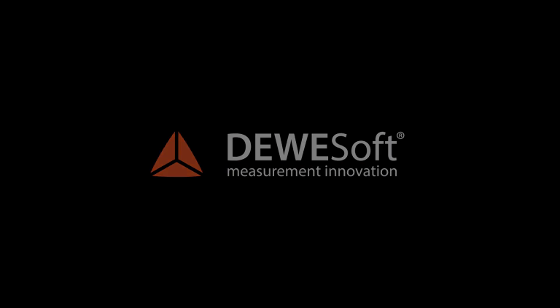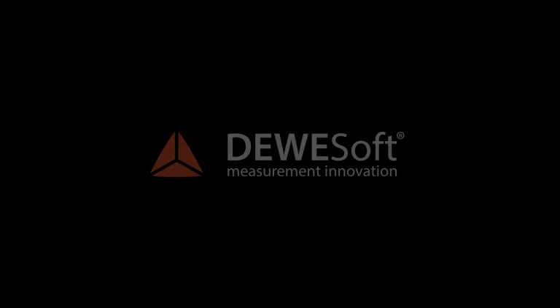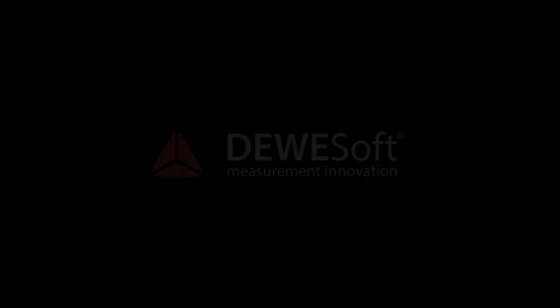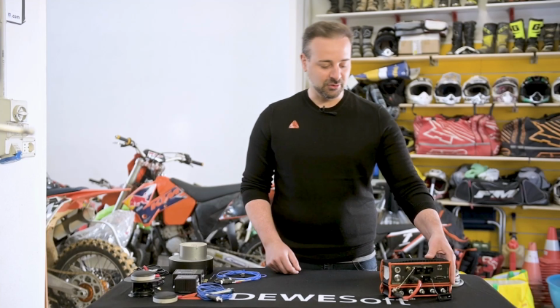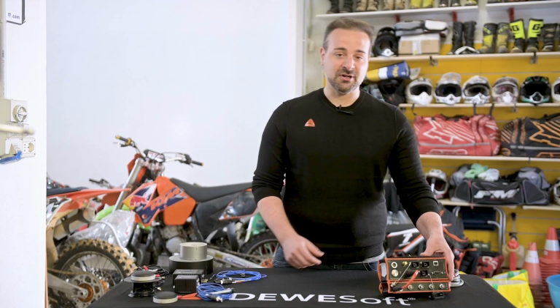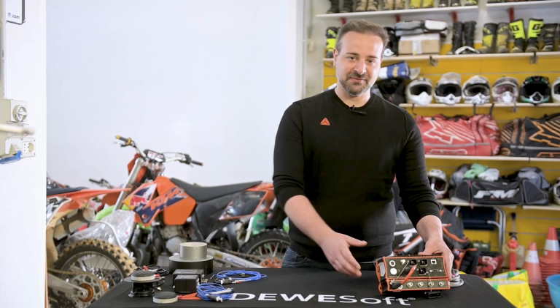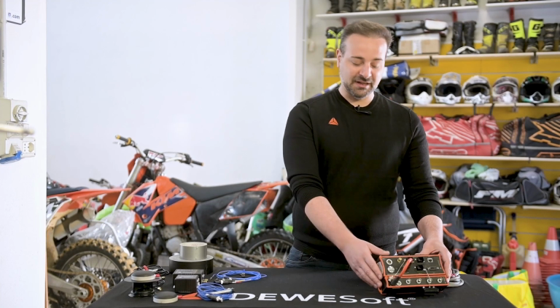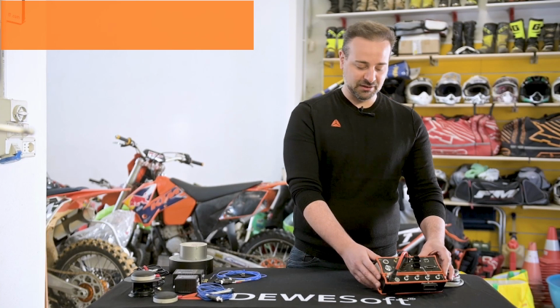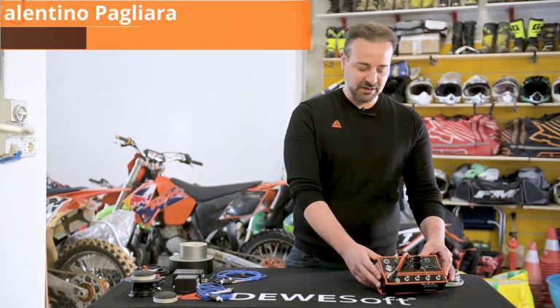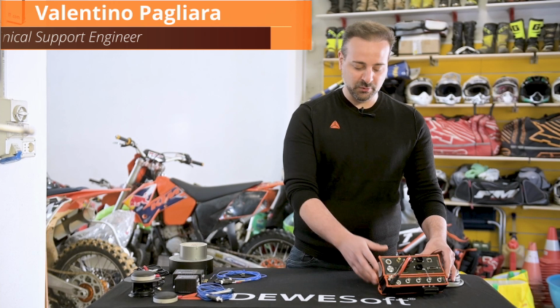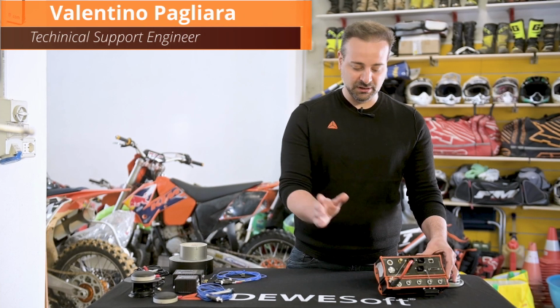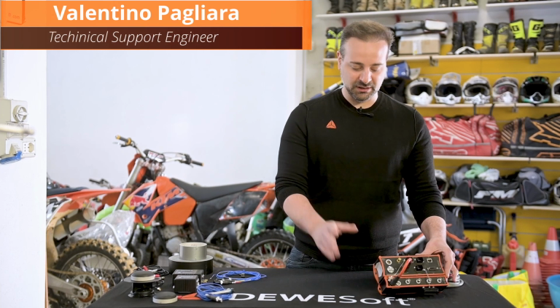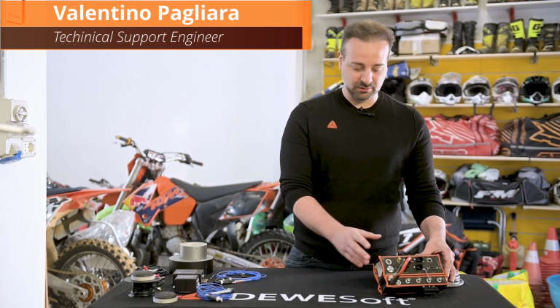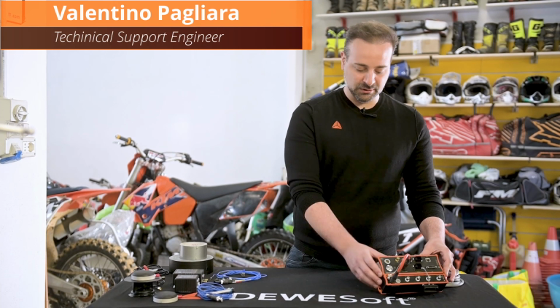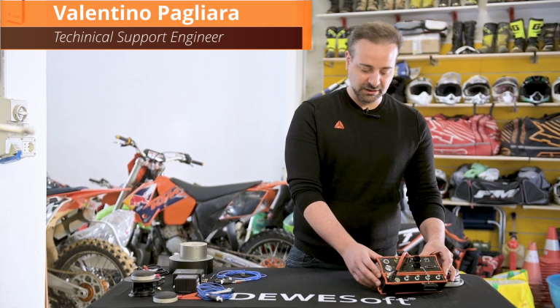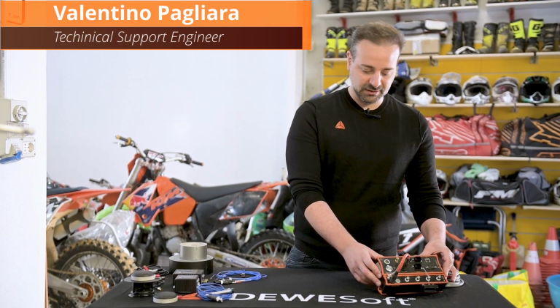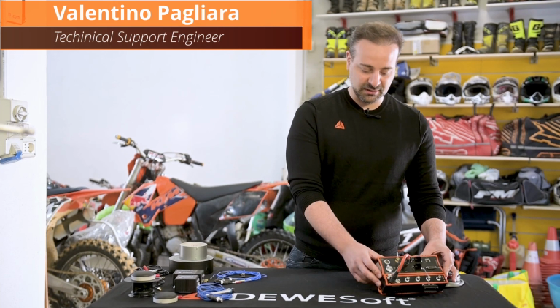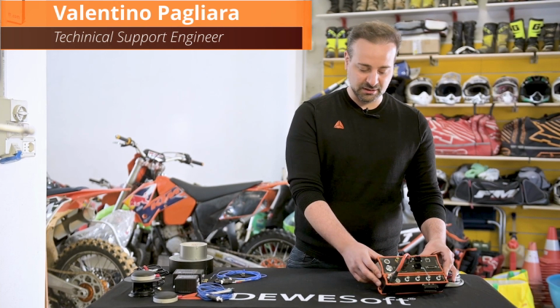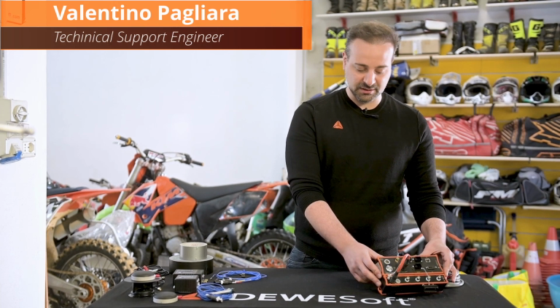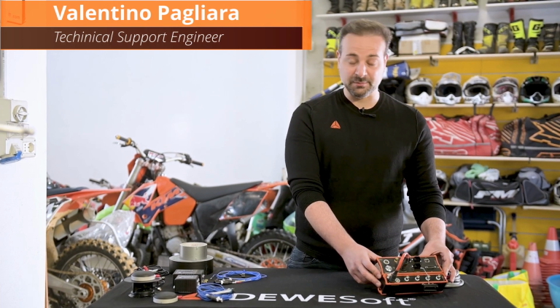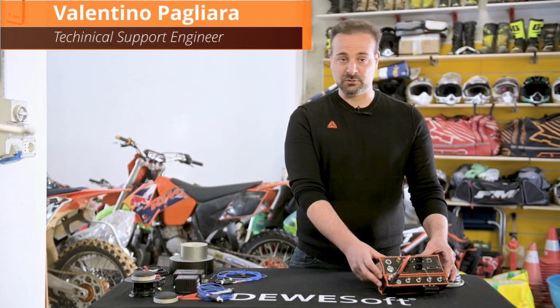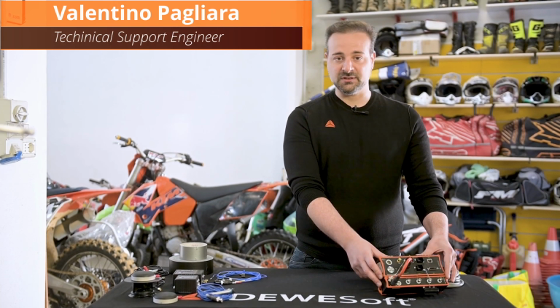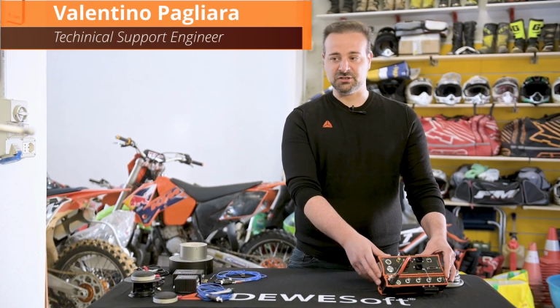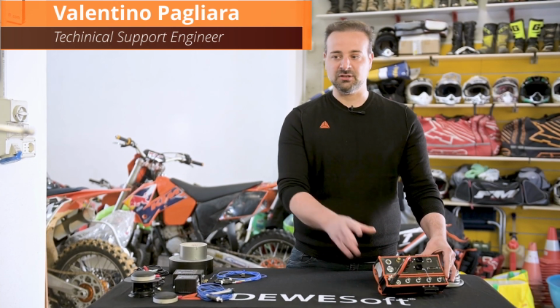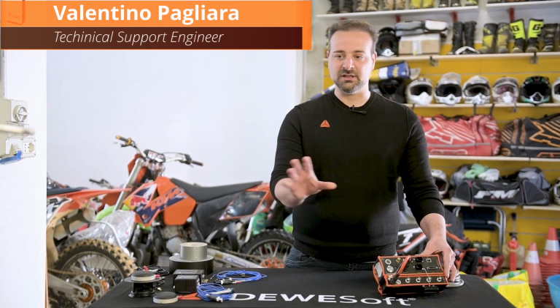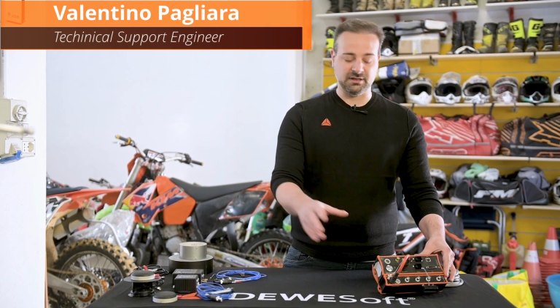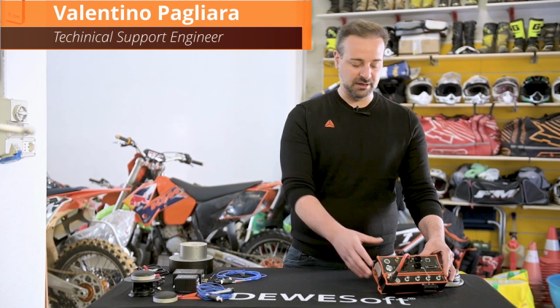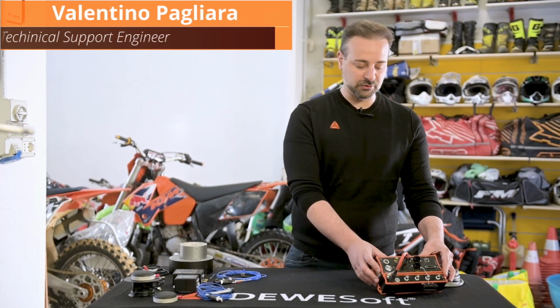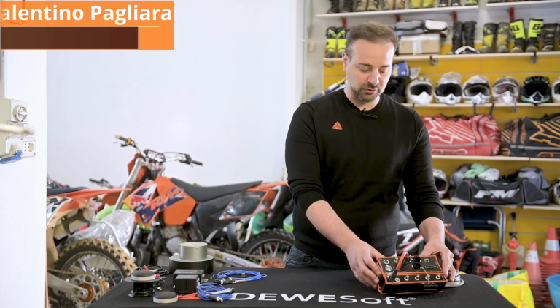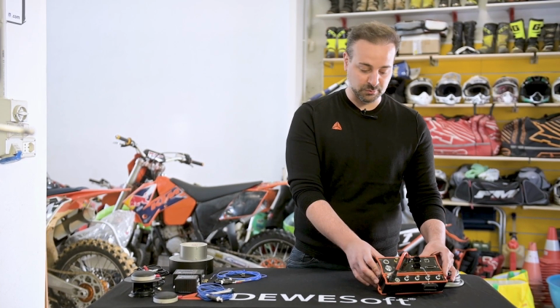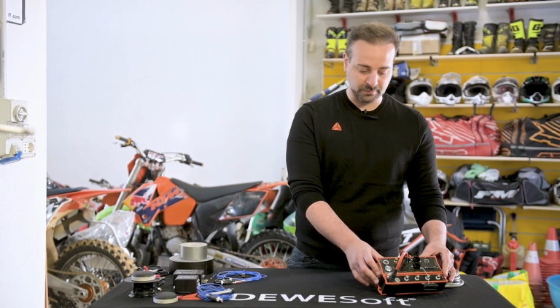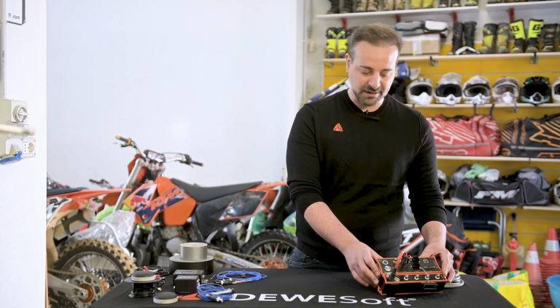Good morning, today we will install some instrumentation on a motocross motorbike.